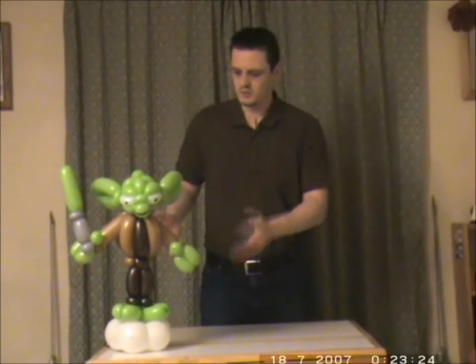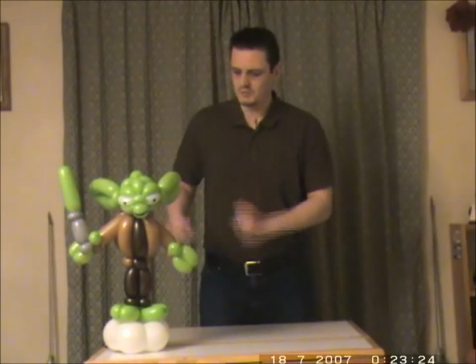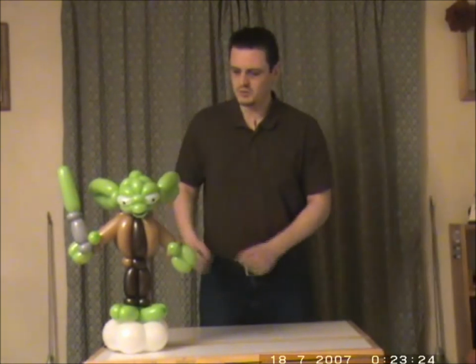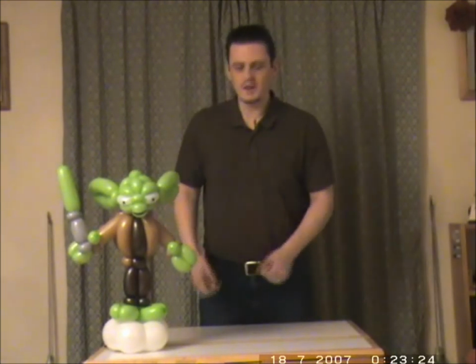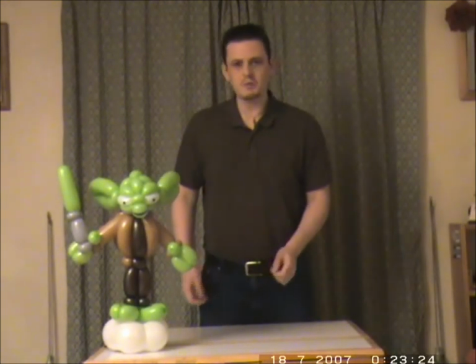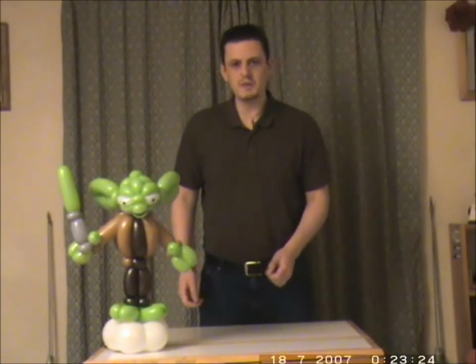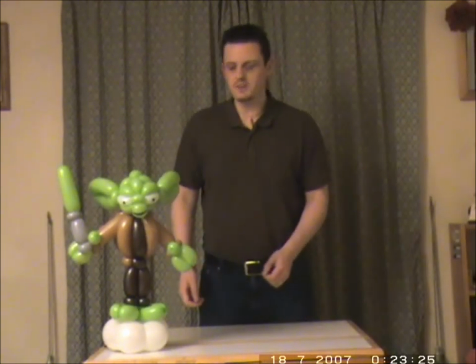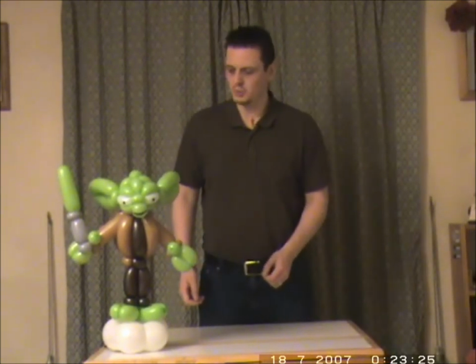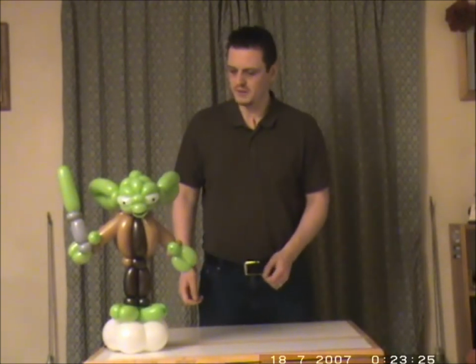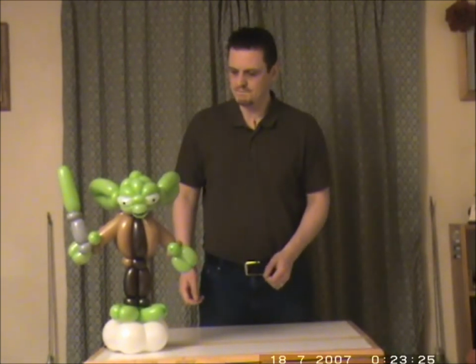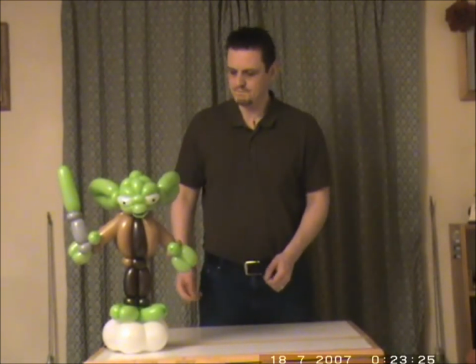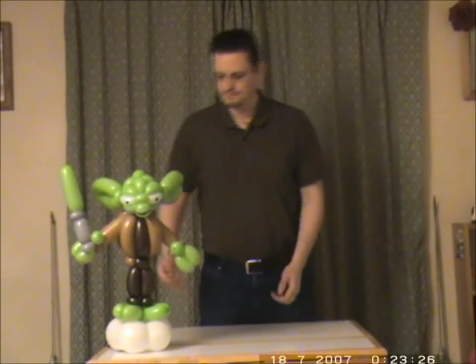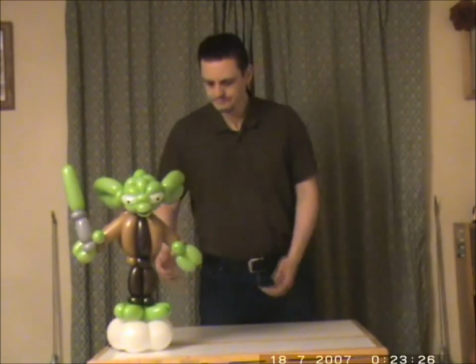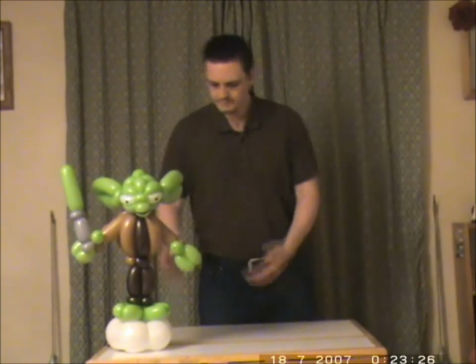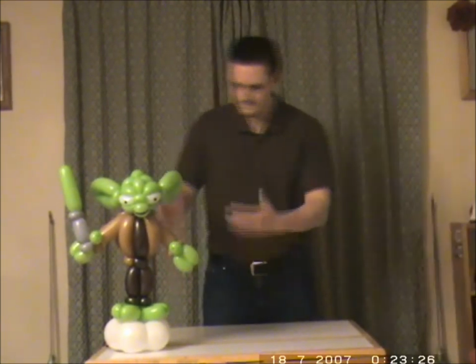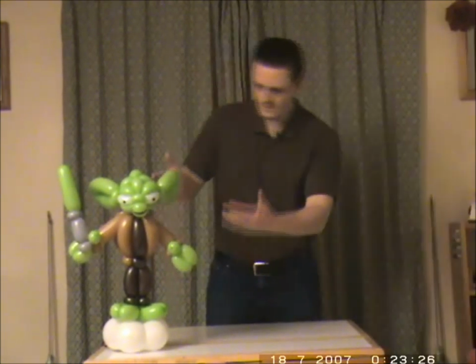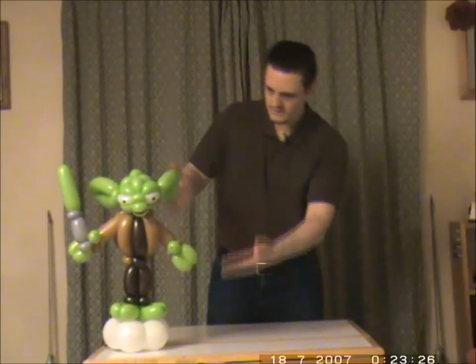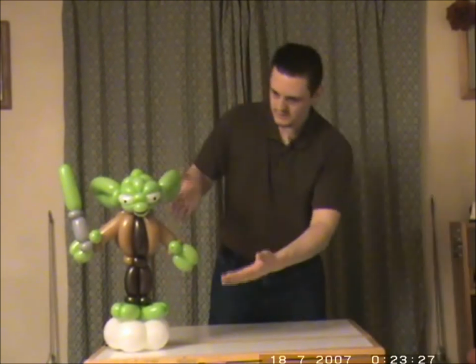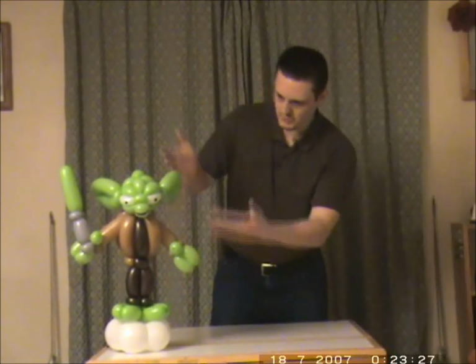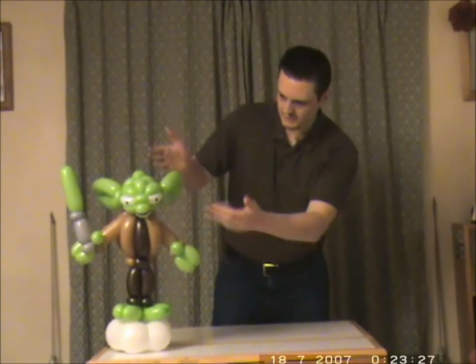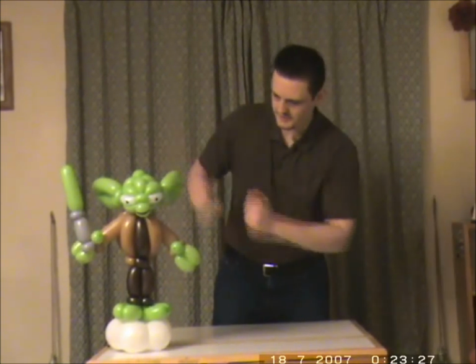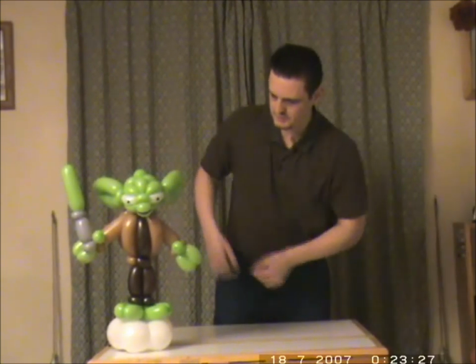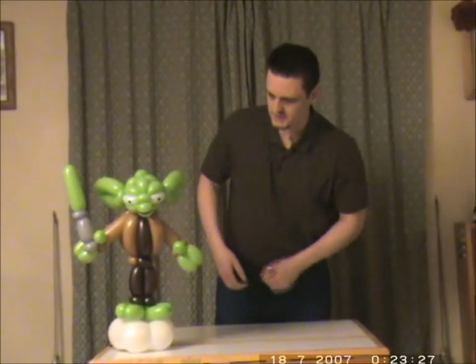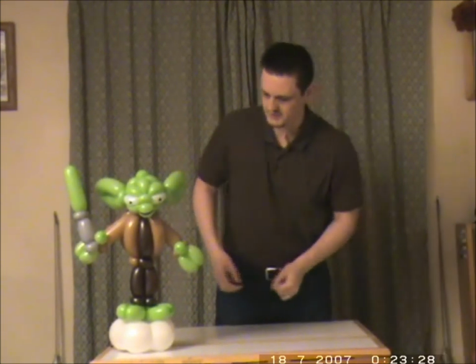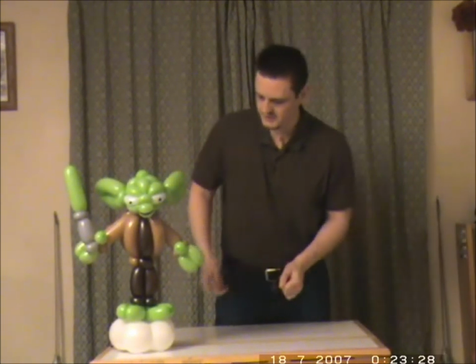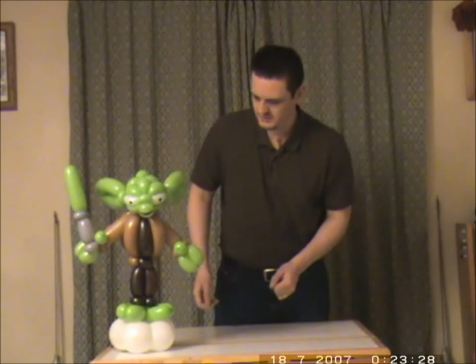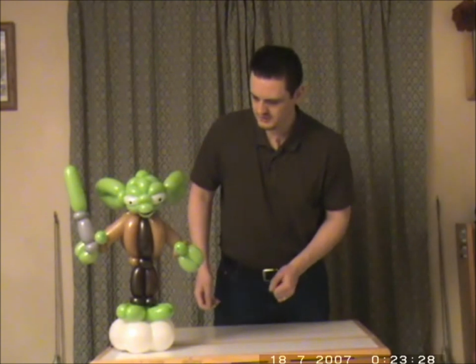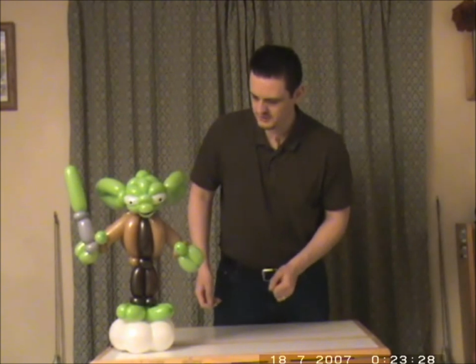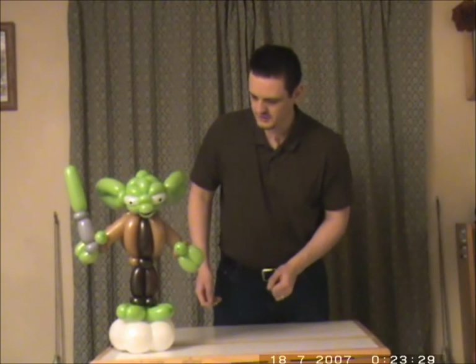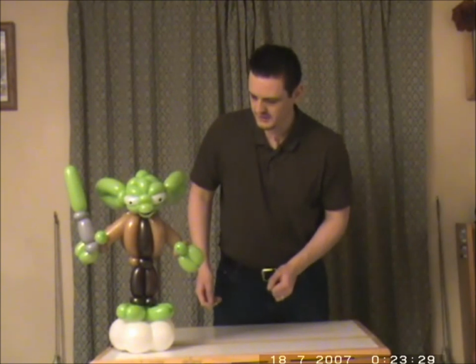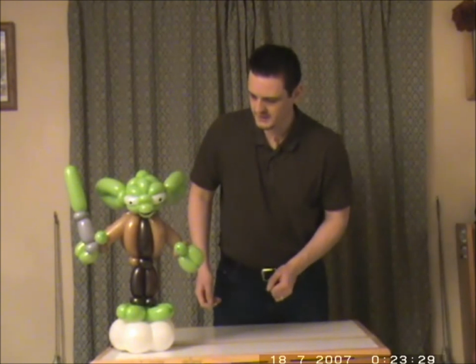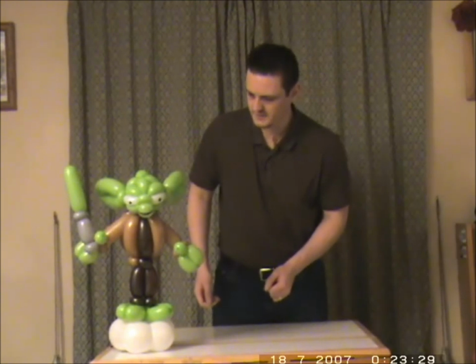I'm going to show you how to make Yoda. This is what the finished product should look like.